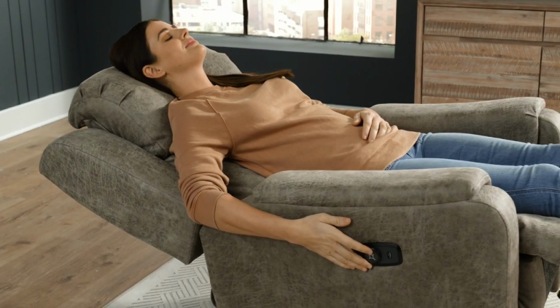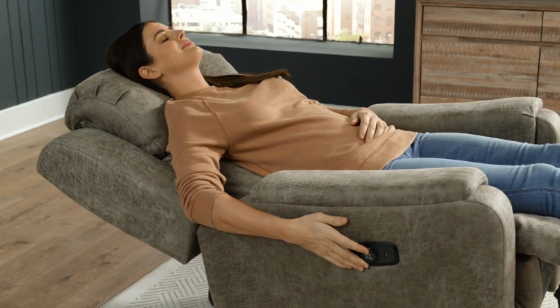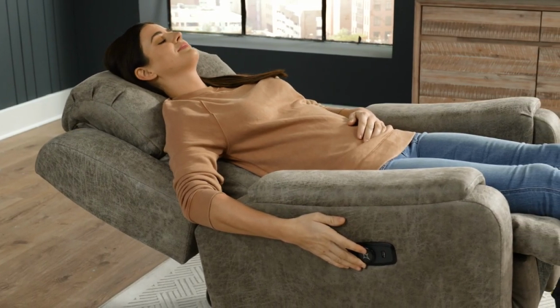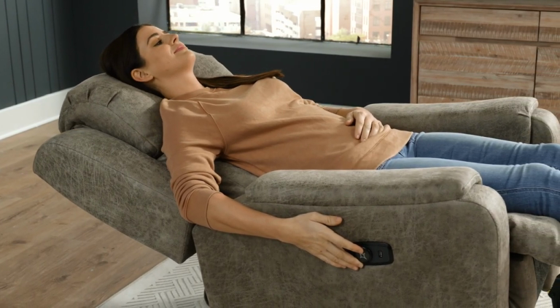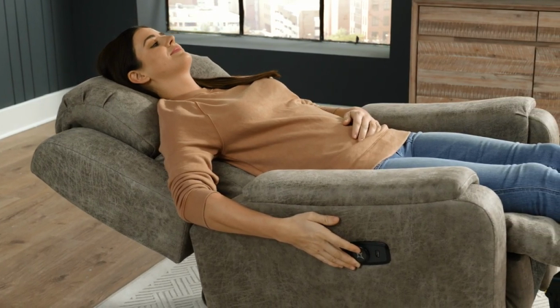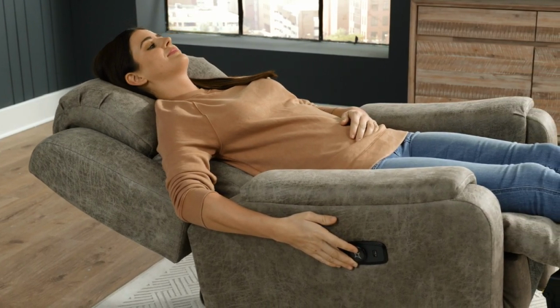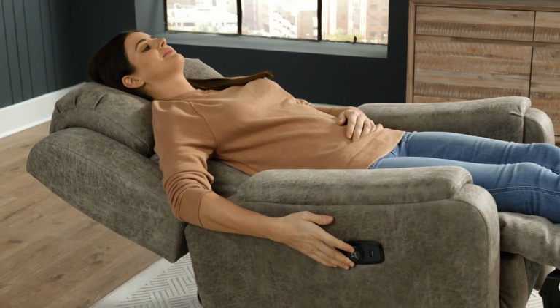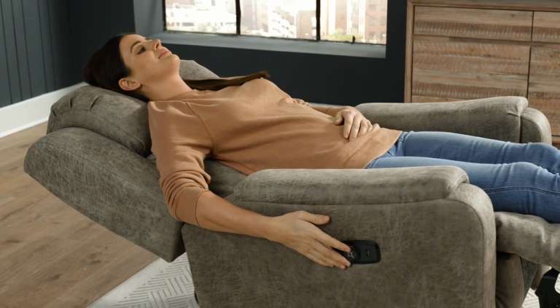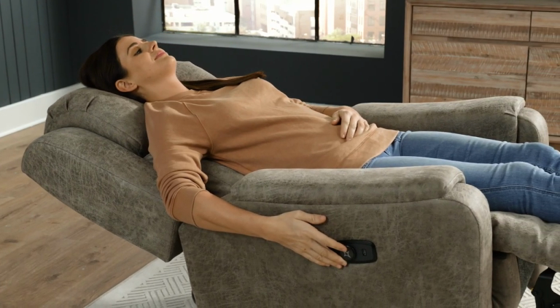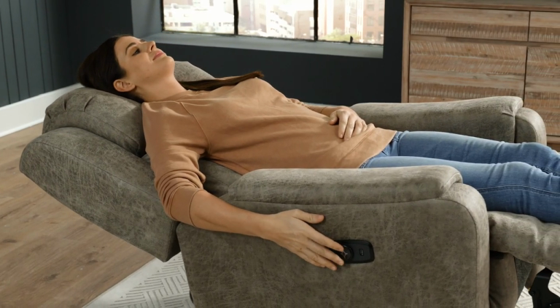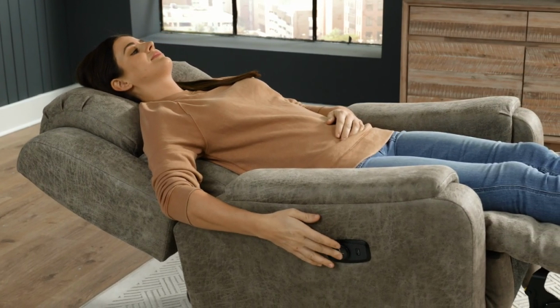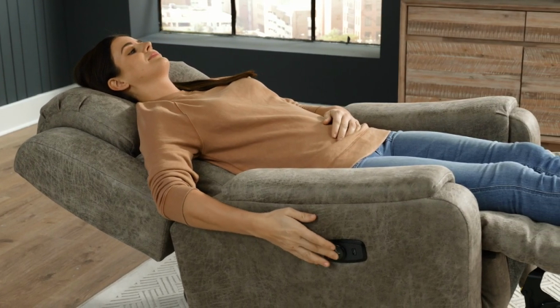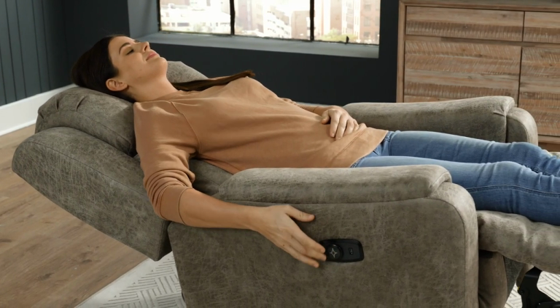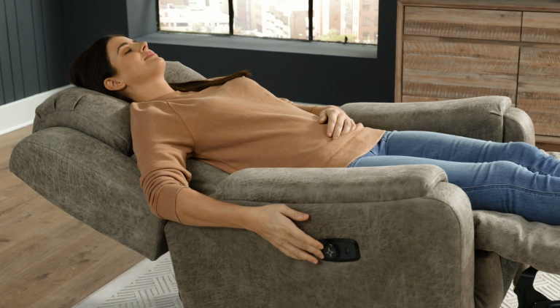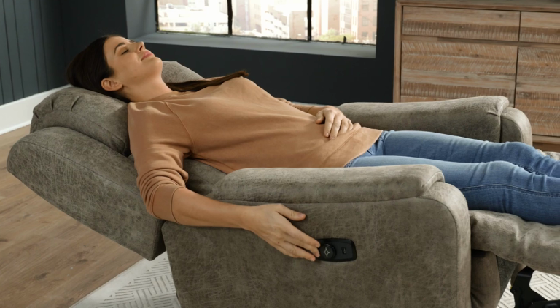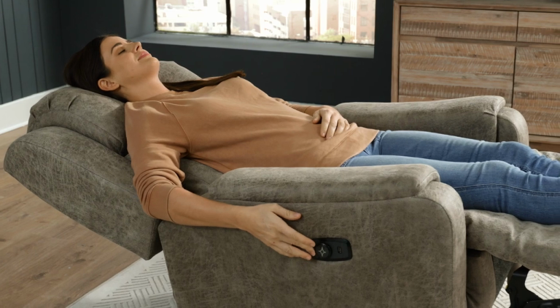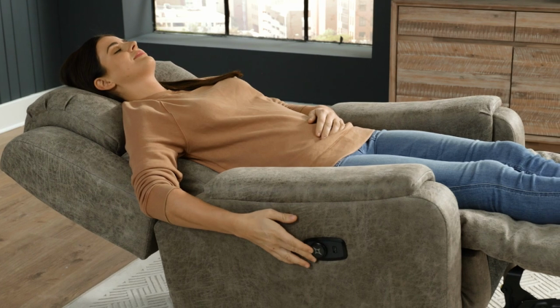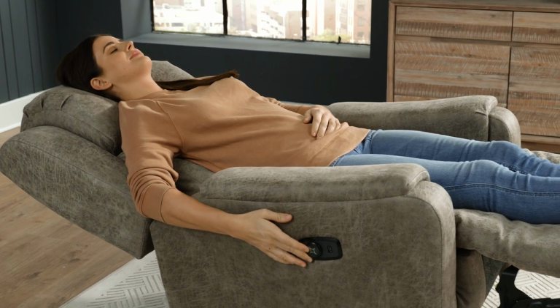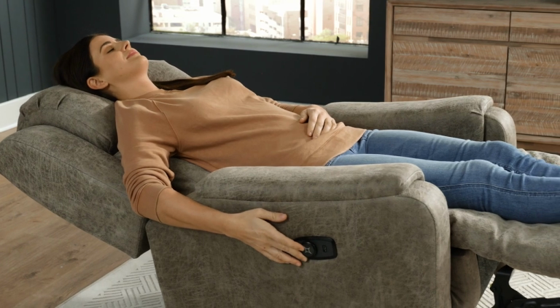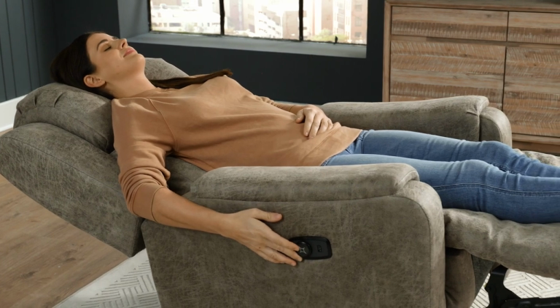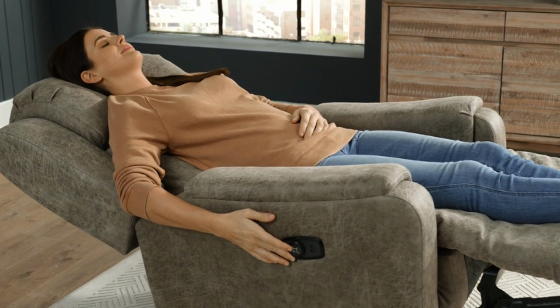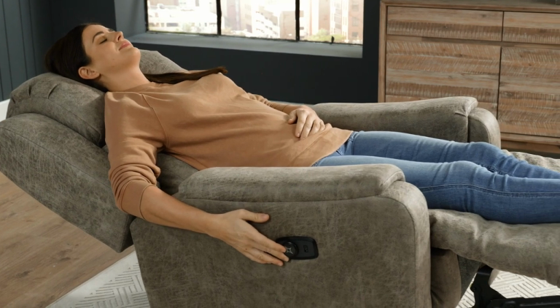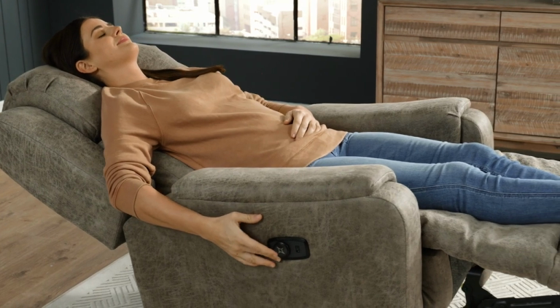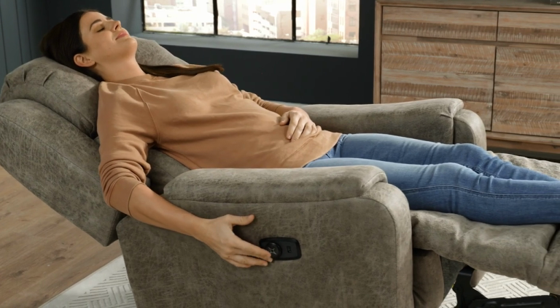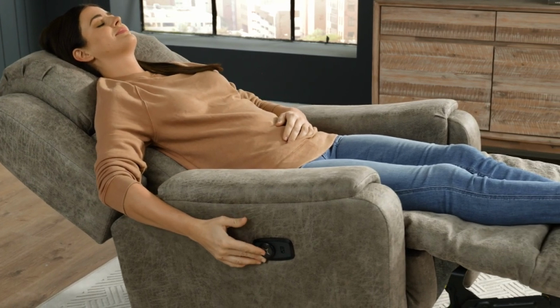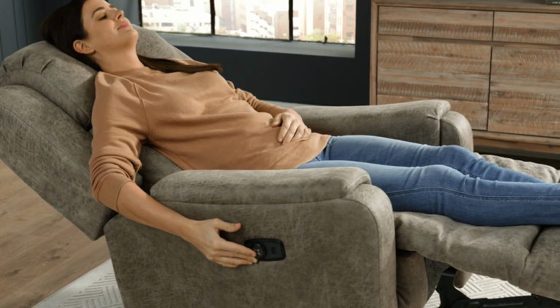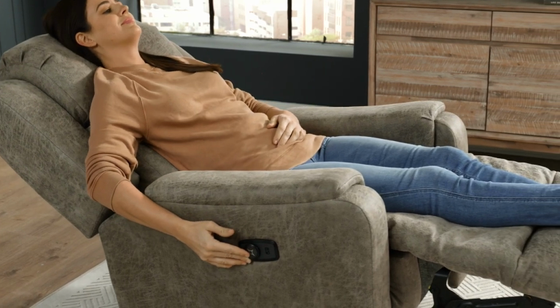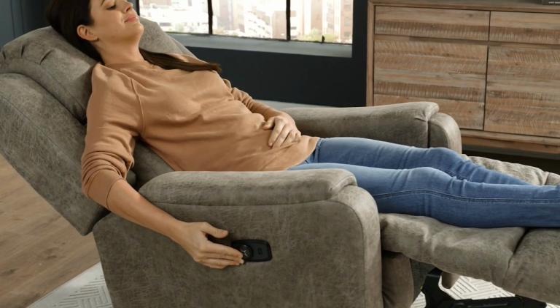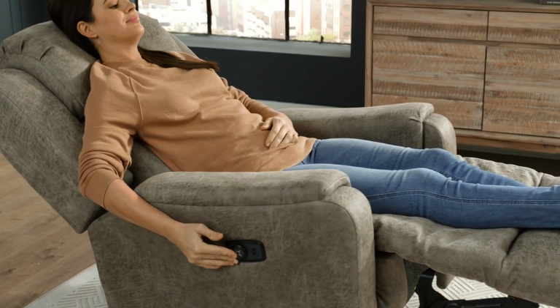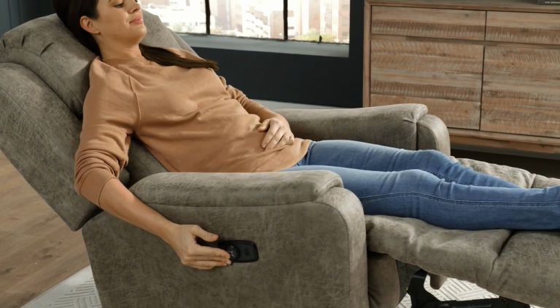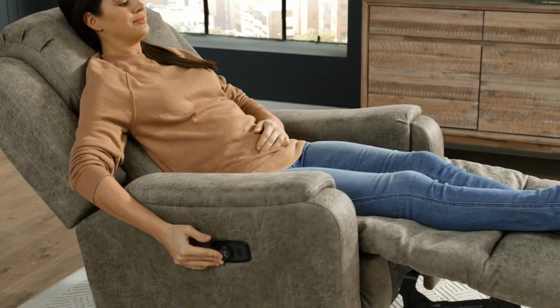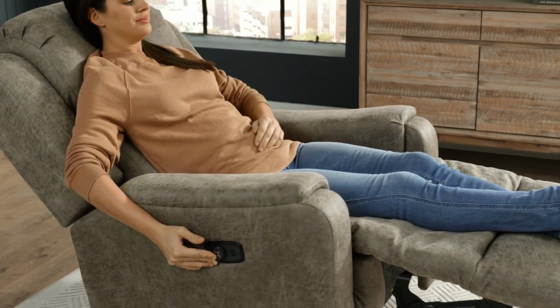you'll be comforted to discover the ComfortSync reclining system, engineered by leading experts in design and innovation.